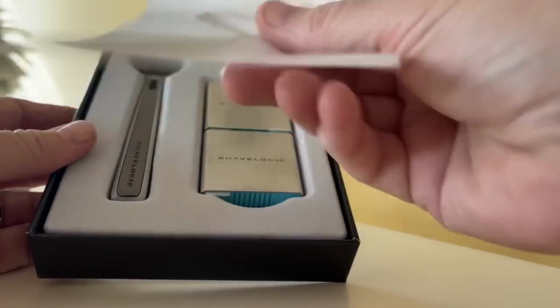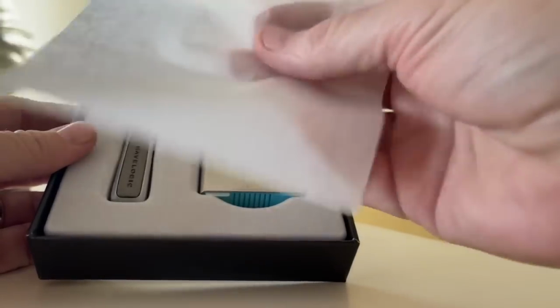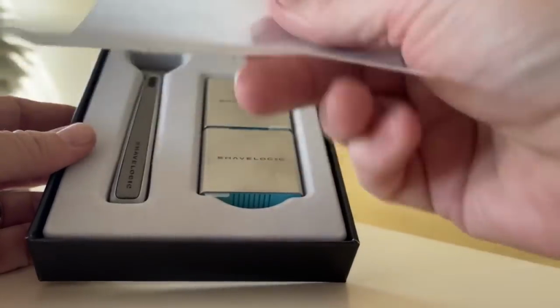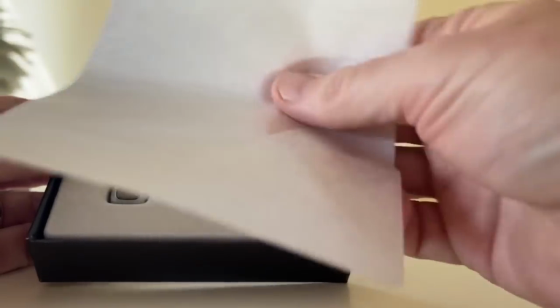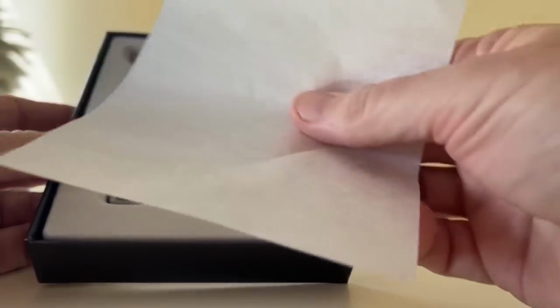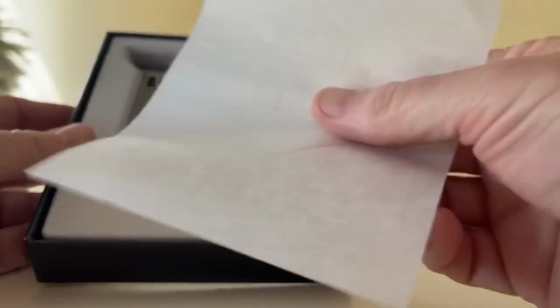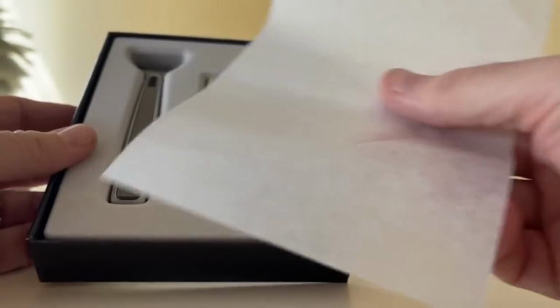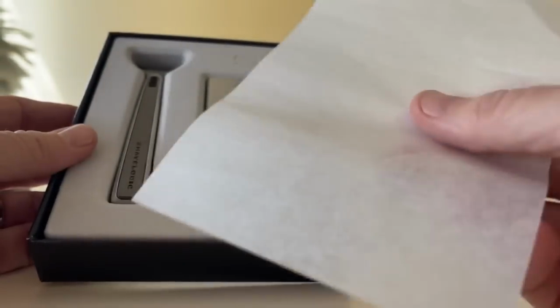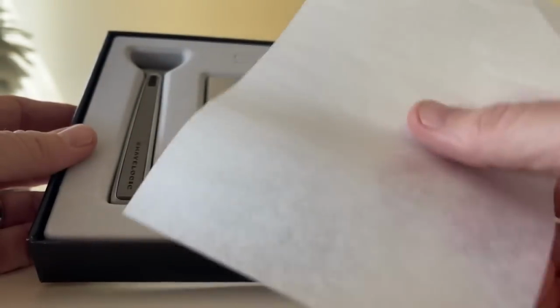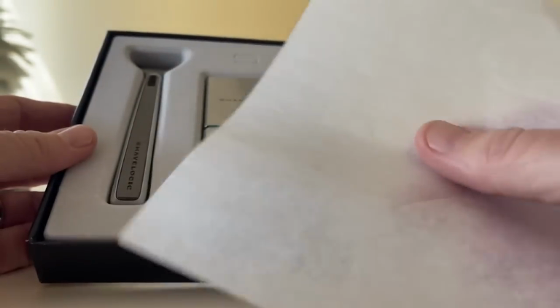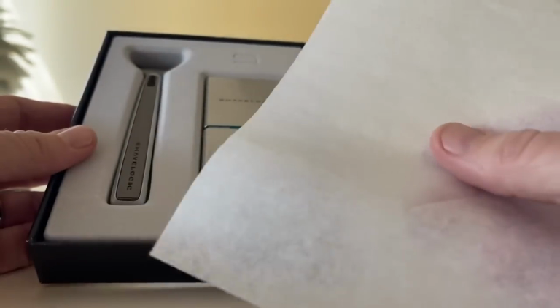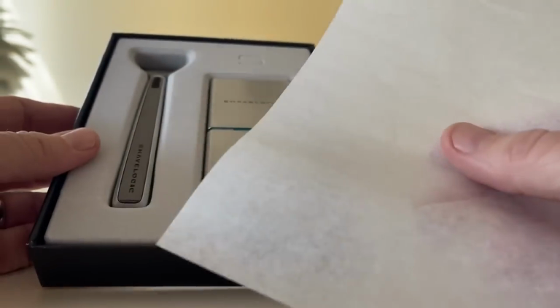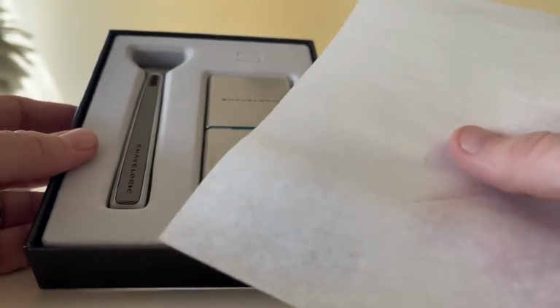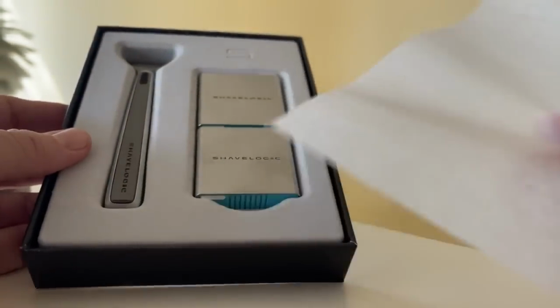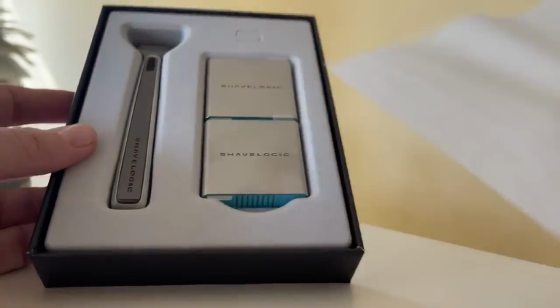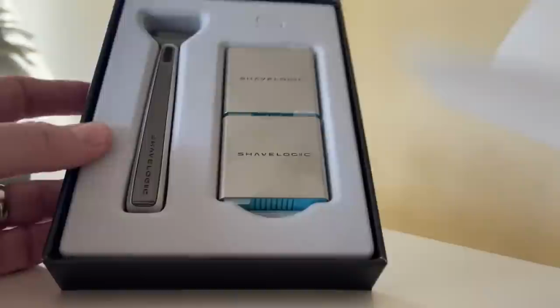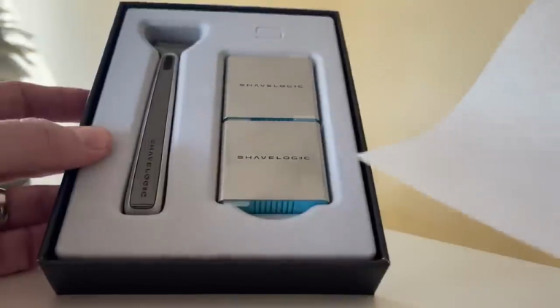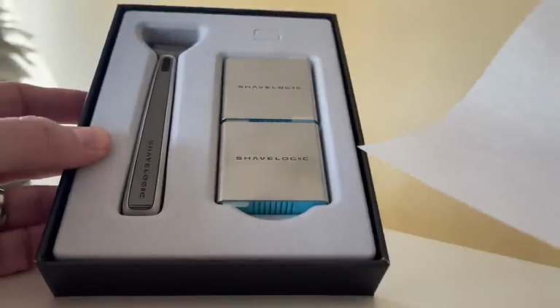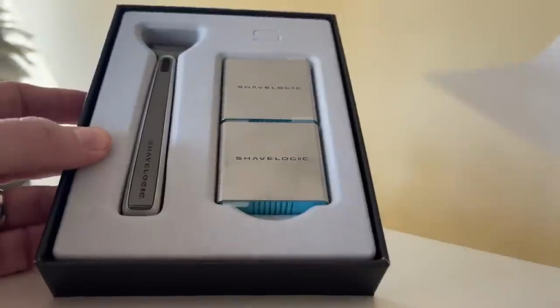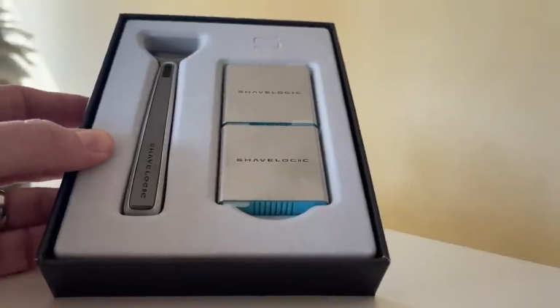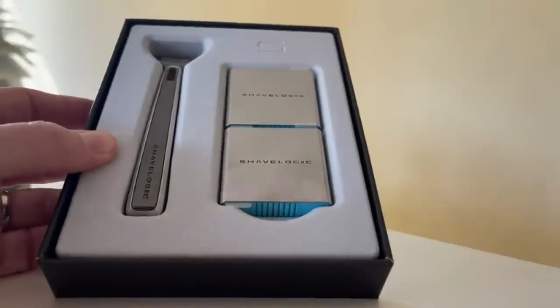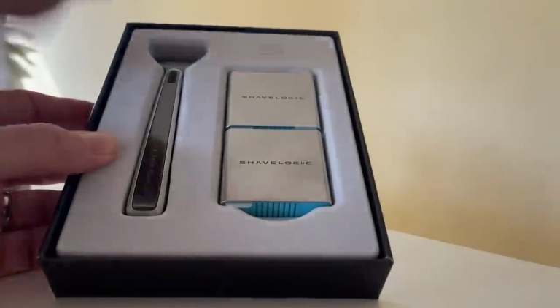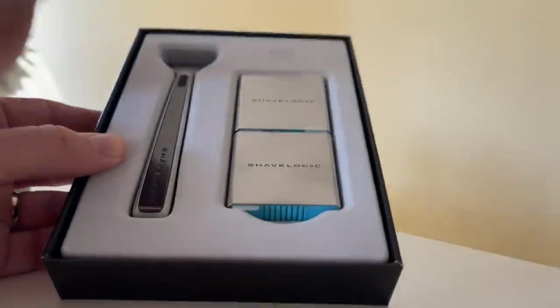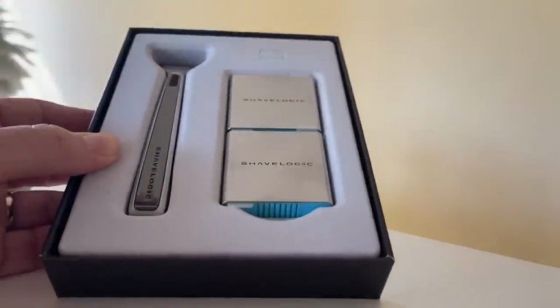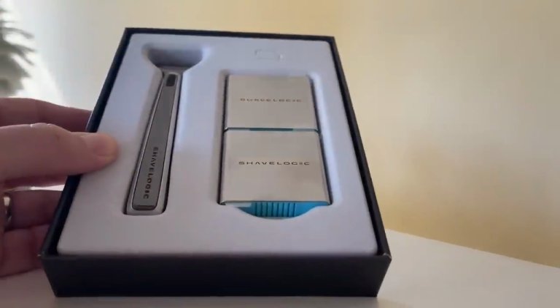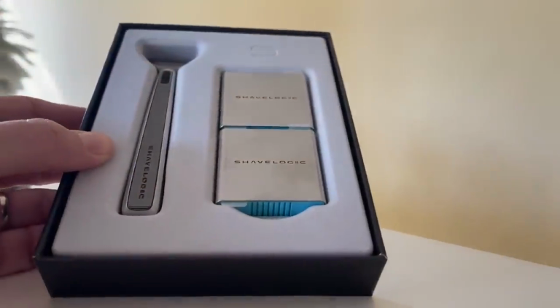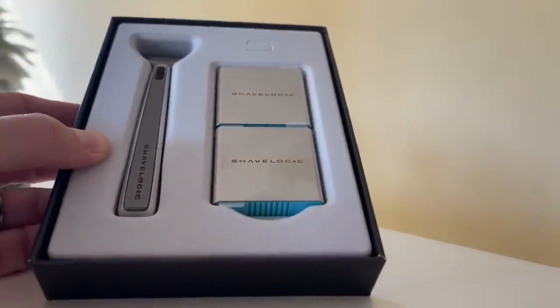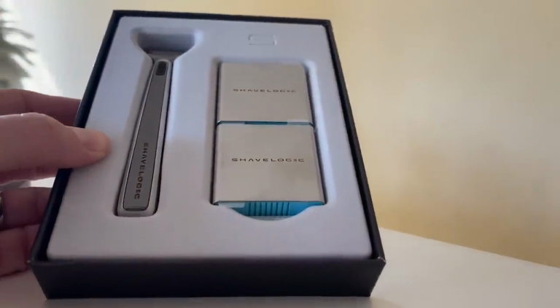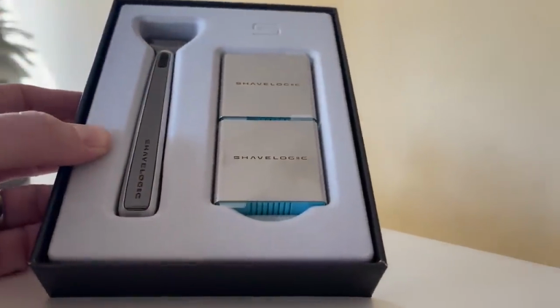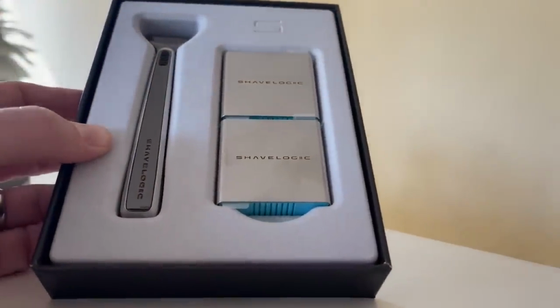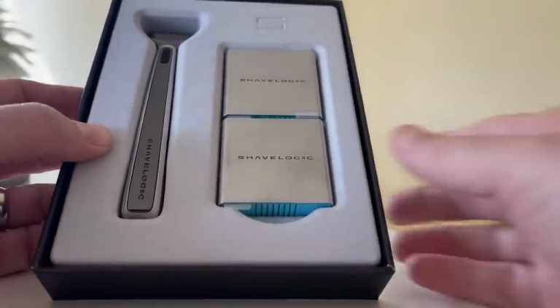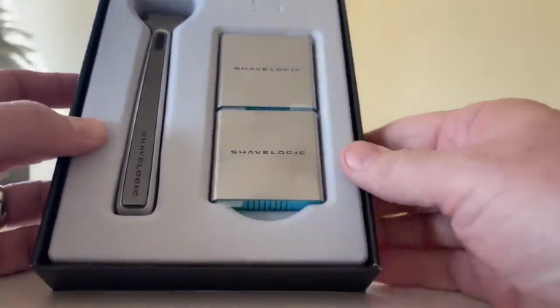There's a little tissue — you need to blow your nose because you're crying because you just received the new Shave Logic razor. Dab those eyes.